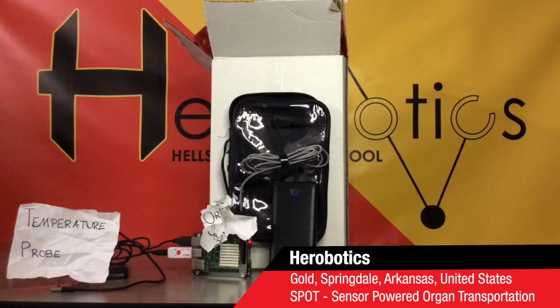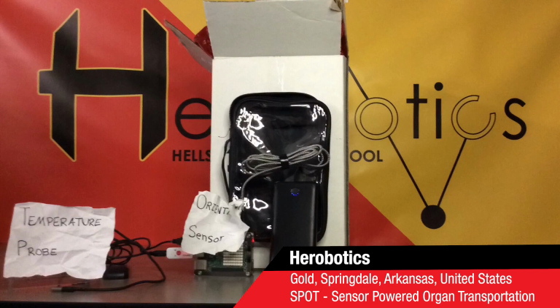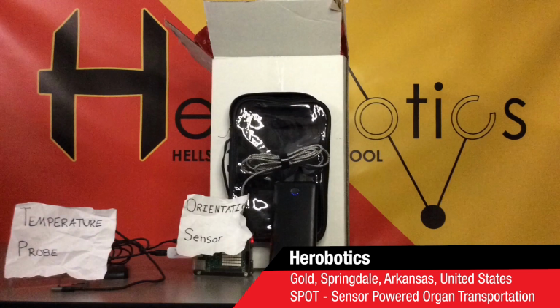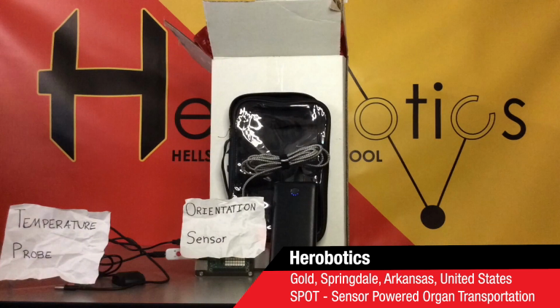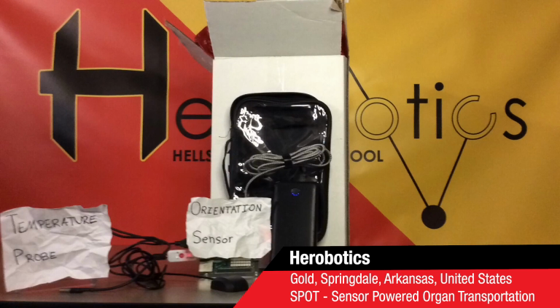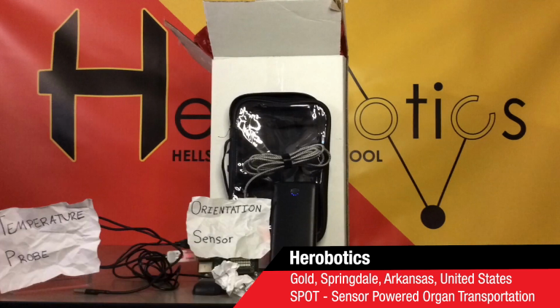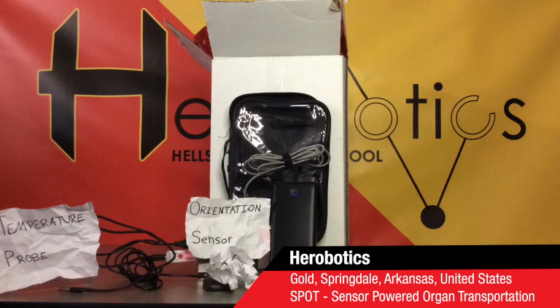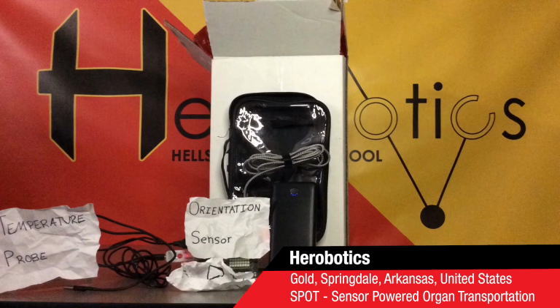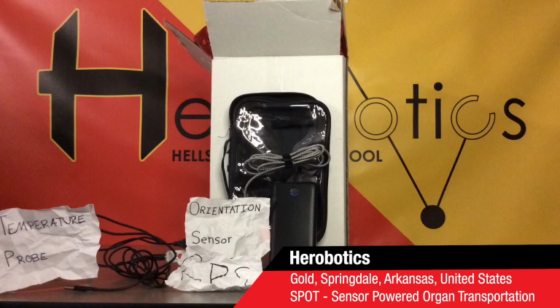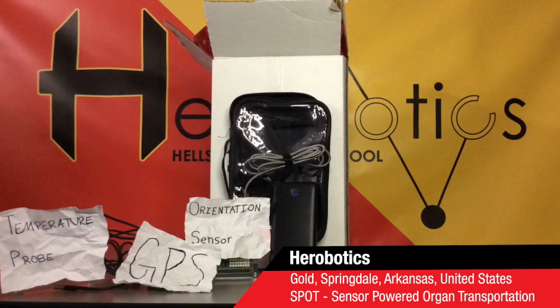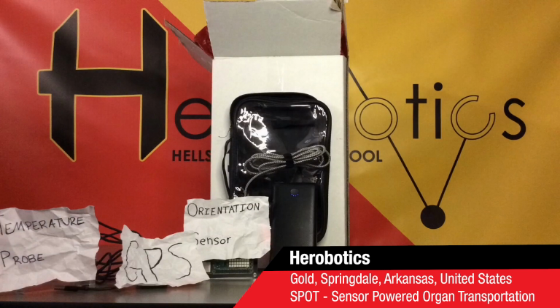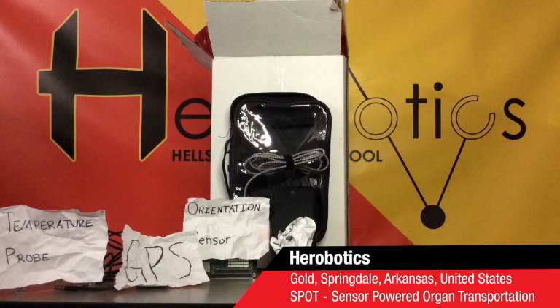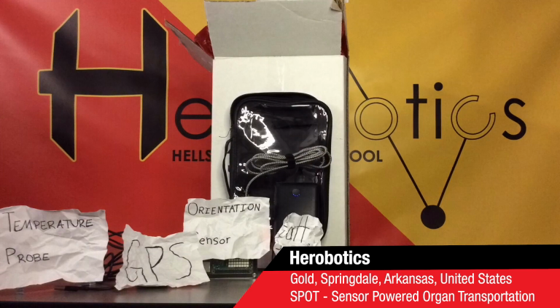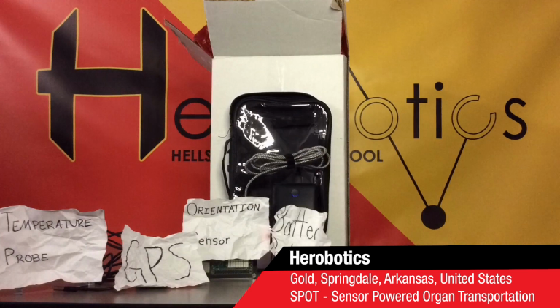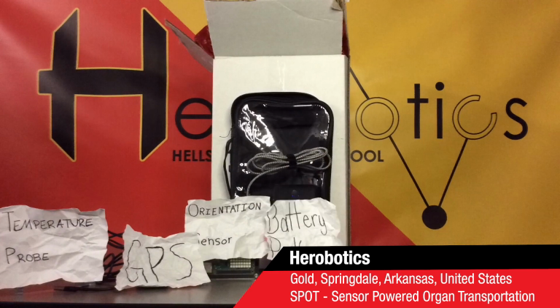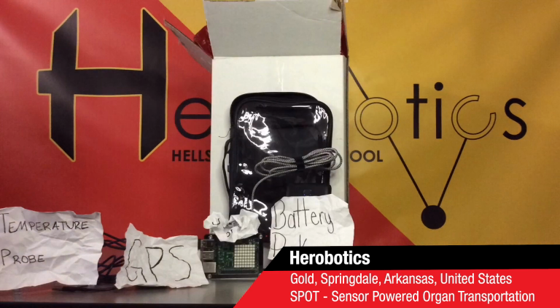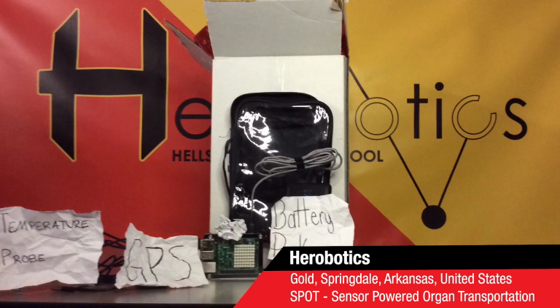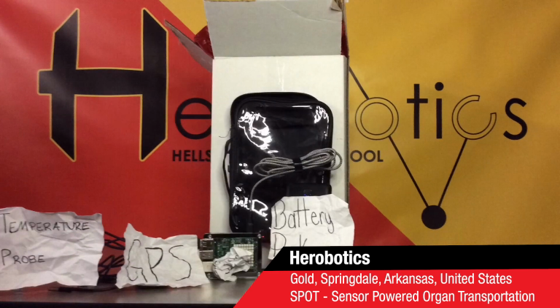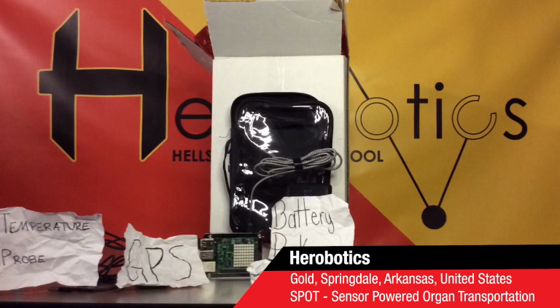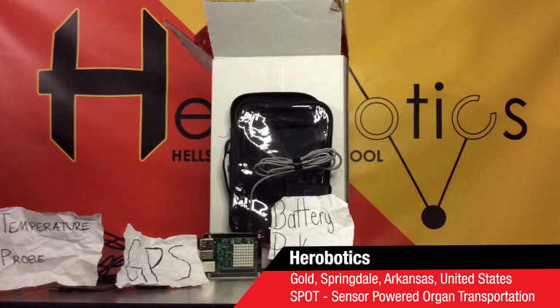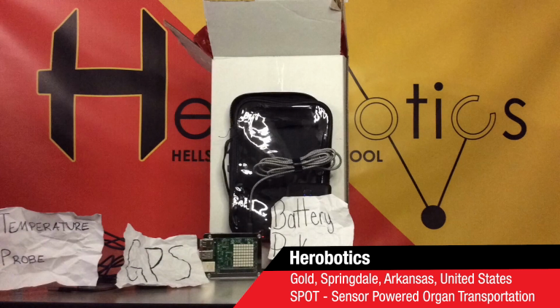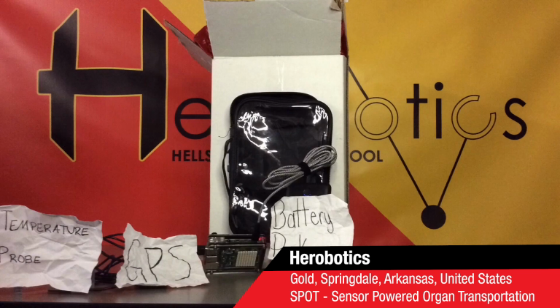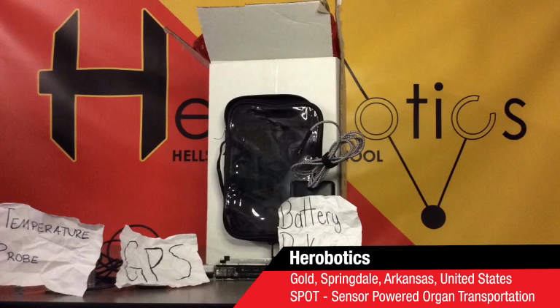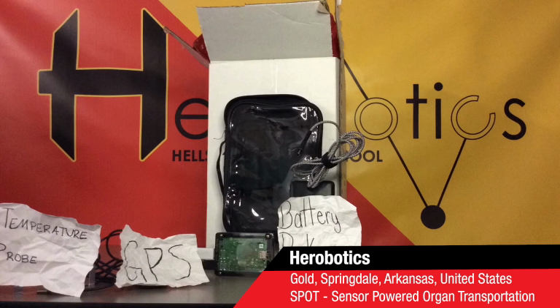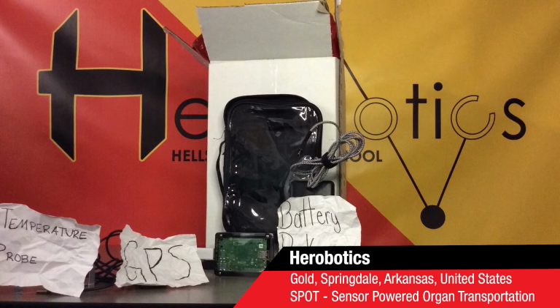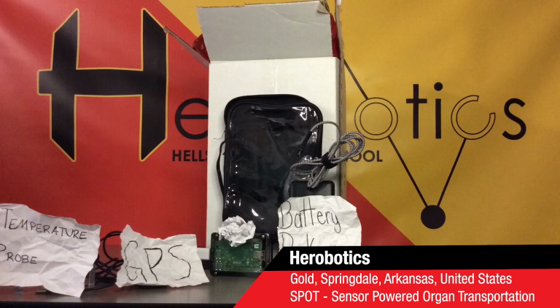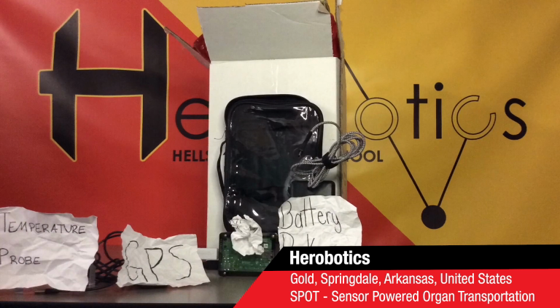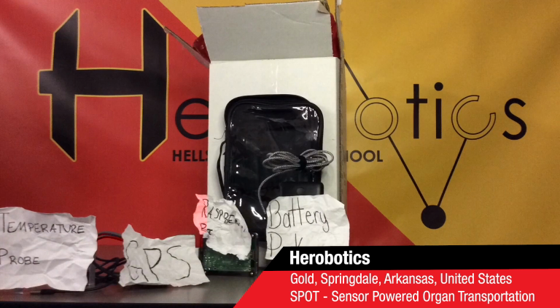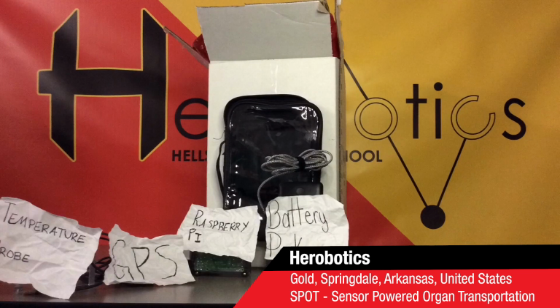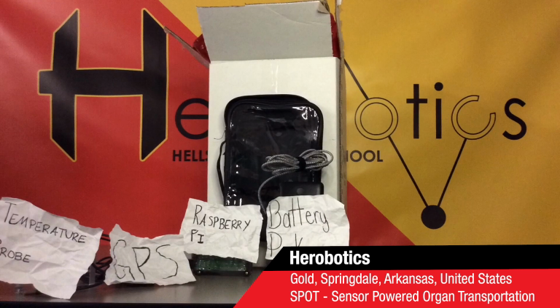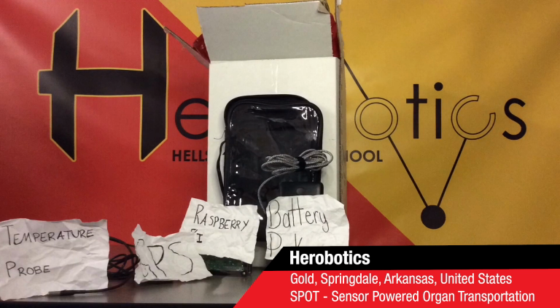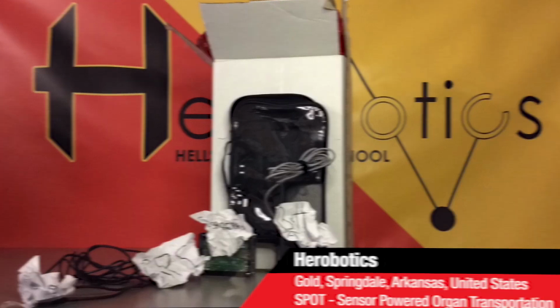SPOT uses temperature, orientation, and GPS sensors to keep track of the kidney, and sends data to an organ procurement organization, which notifies the courier.